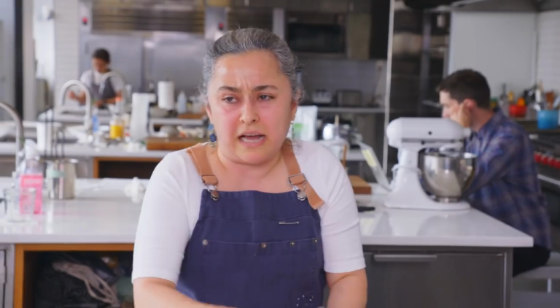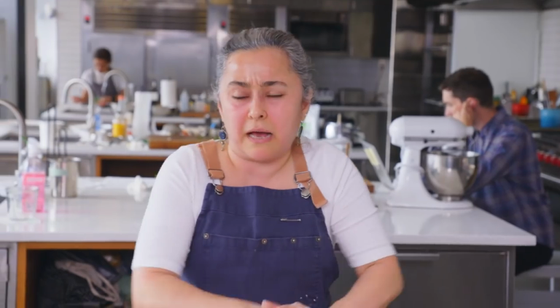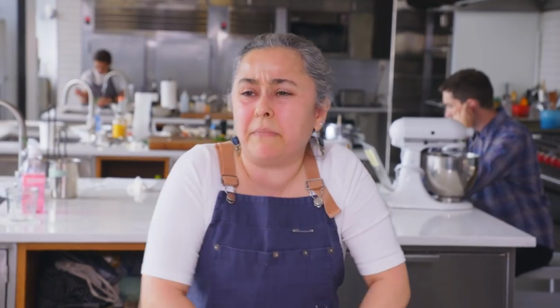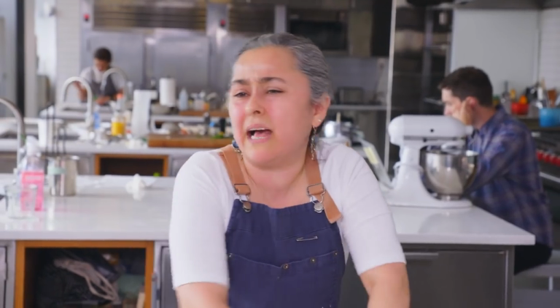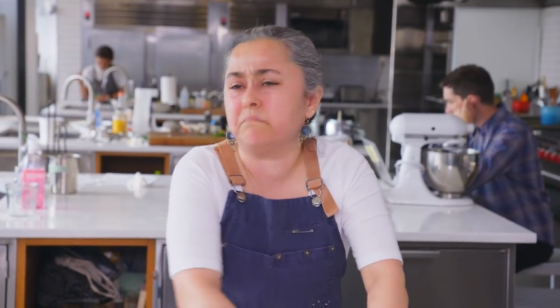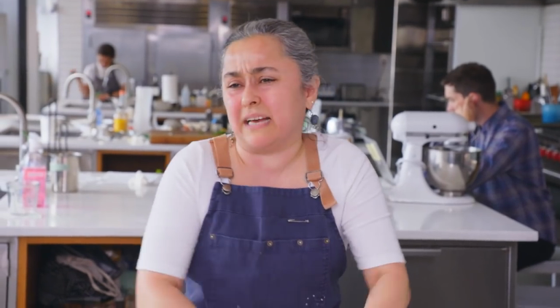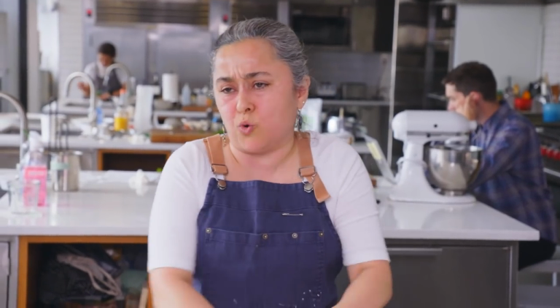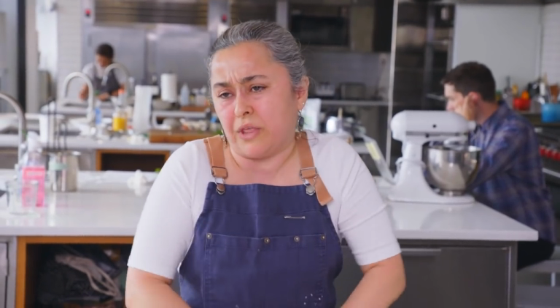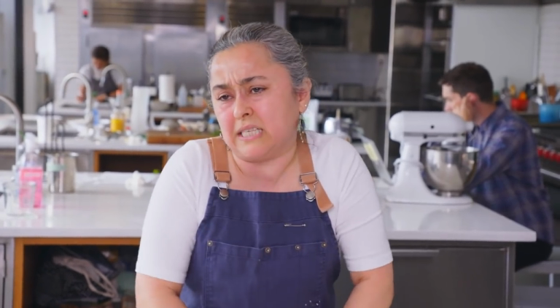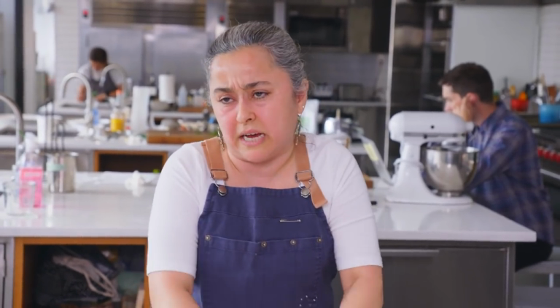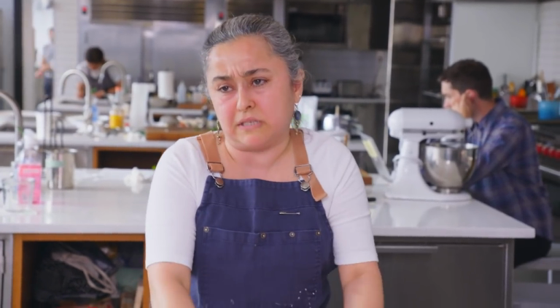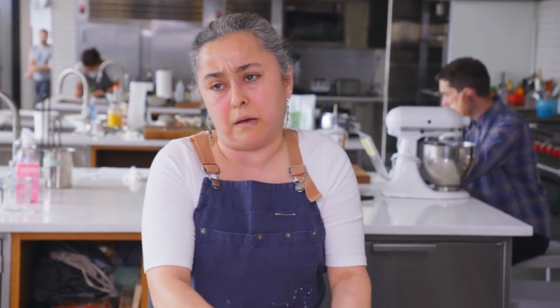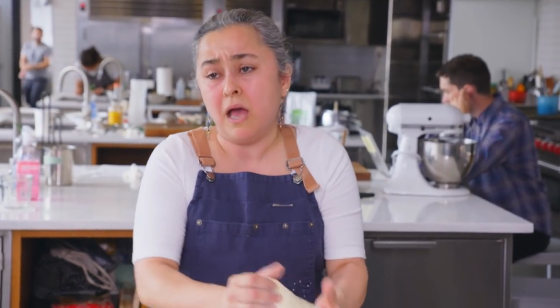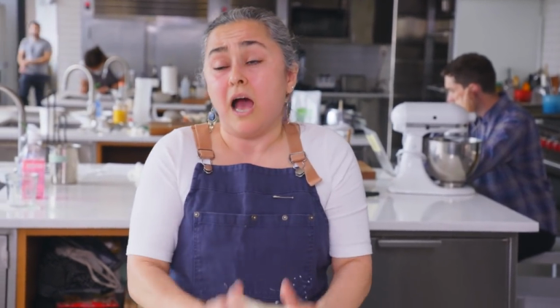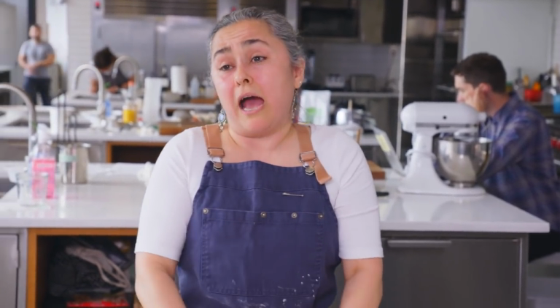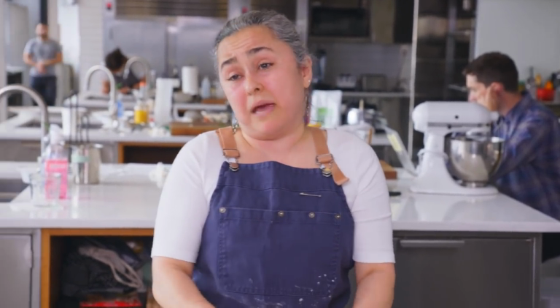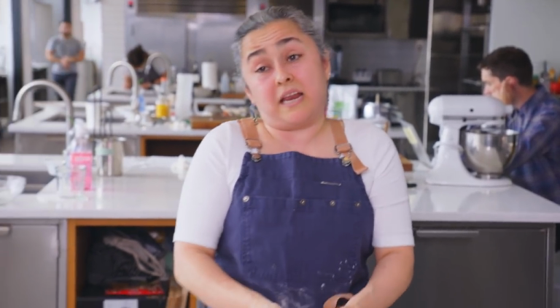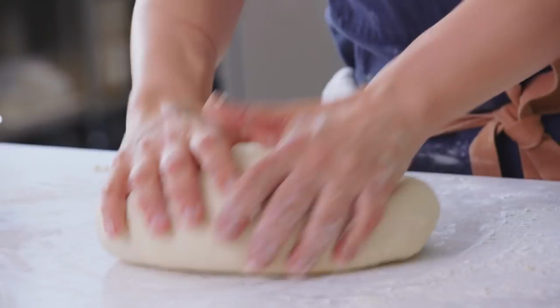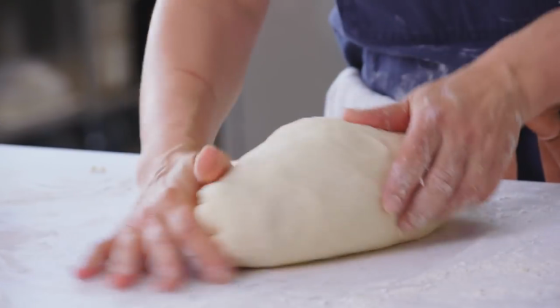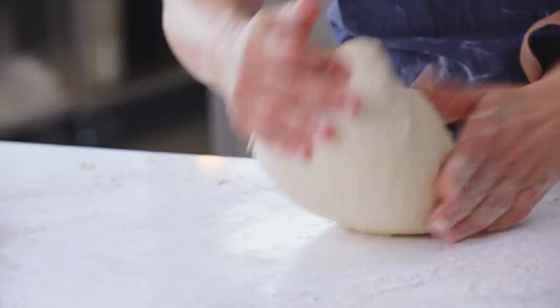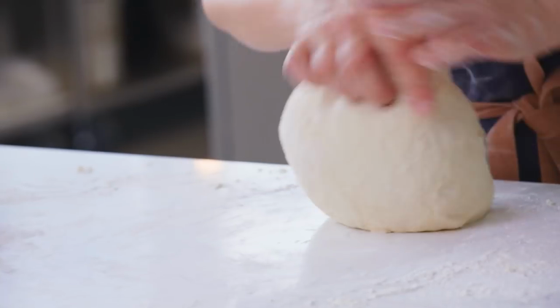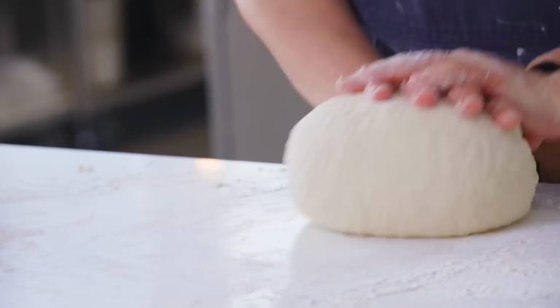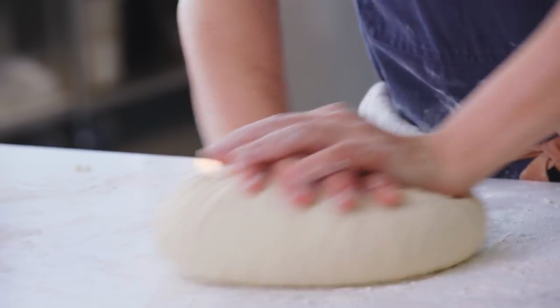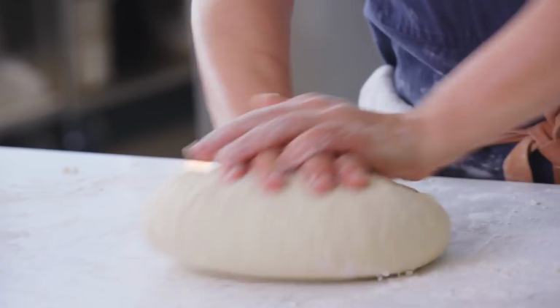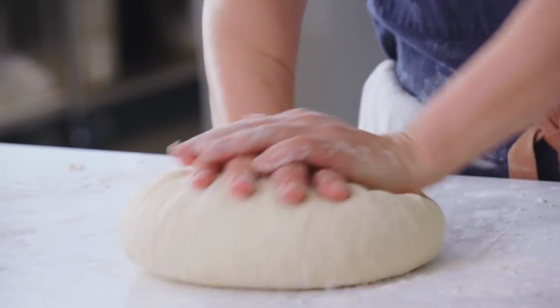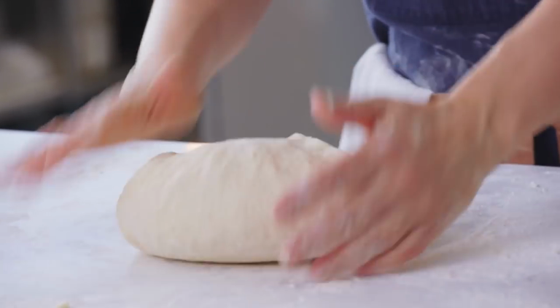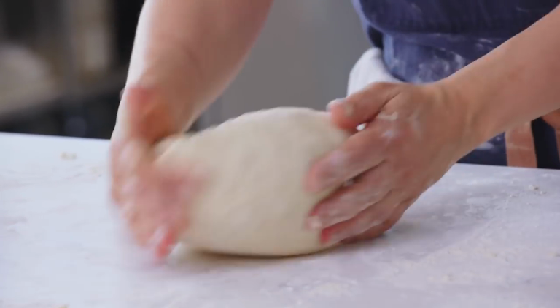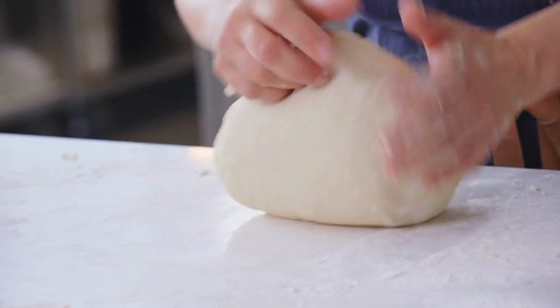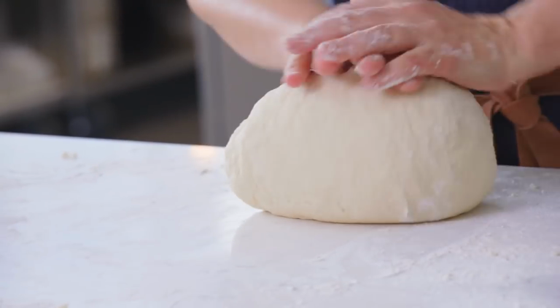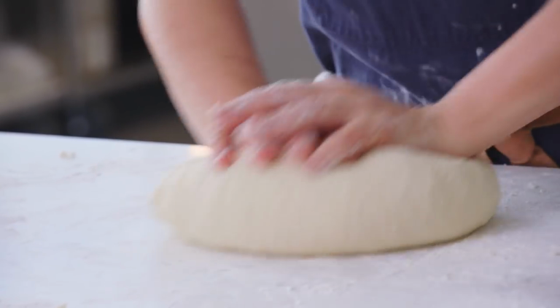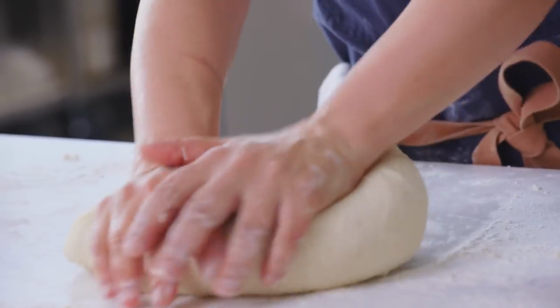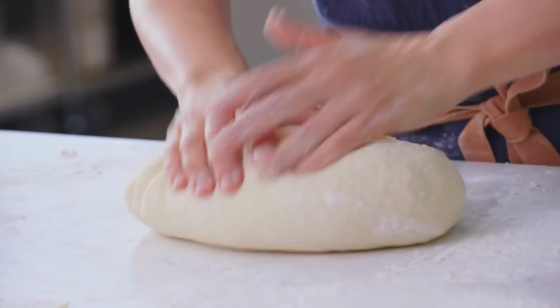The dough can be made up to two days ahead of time. I made it and had it in my fridge for three days and it was fine.